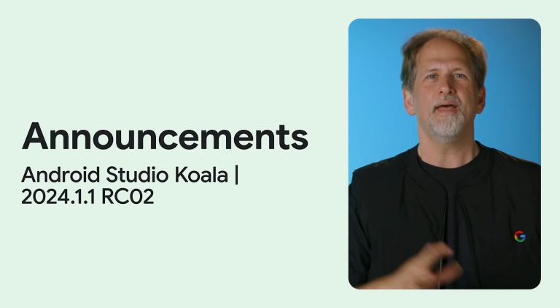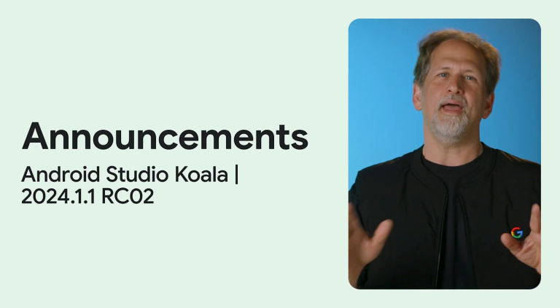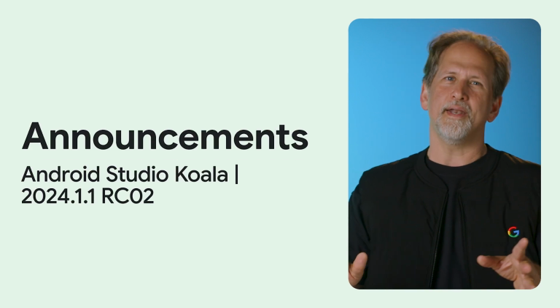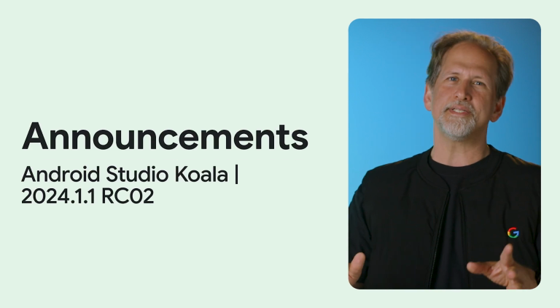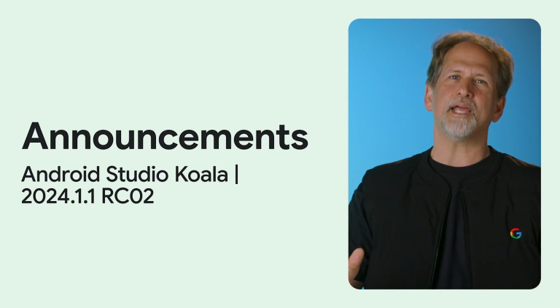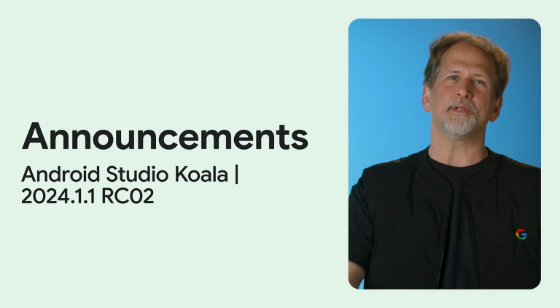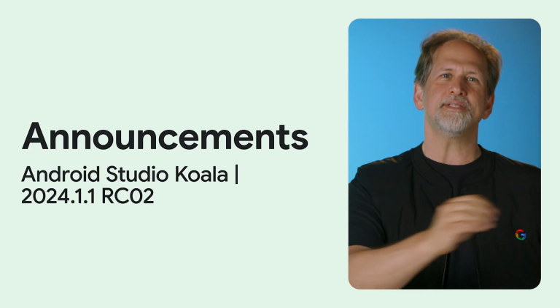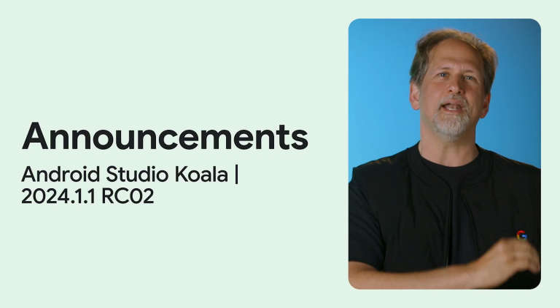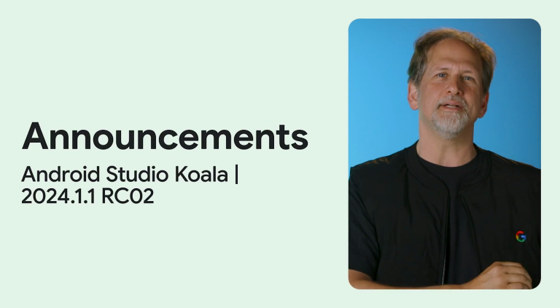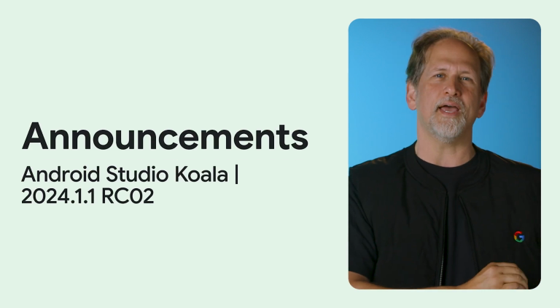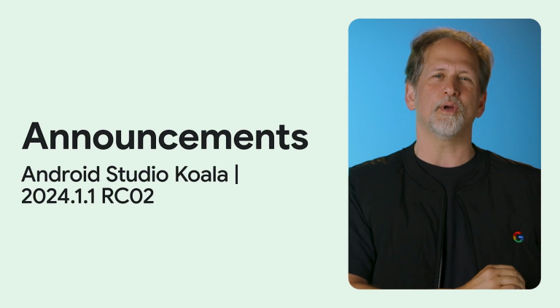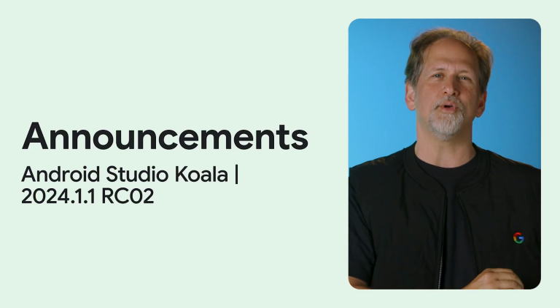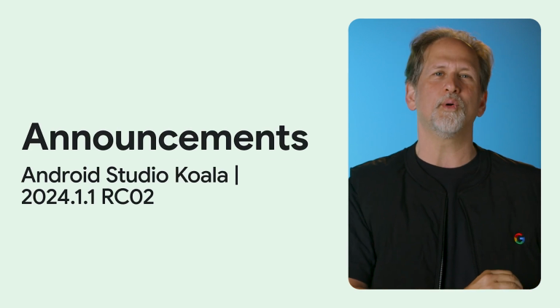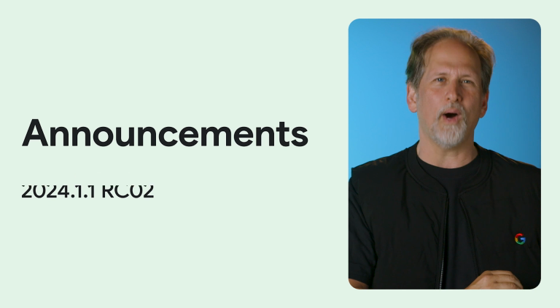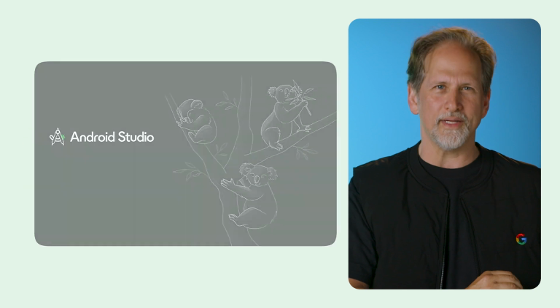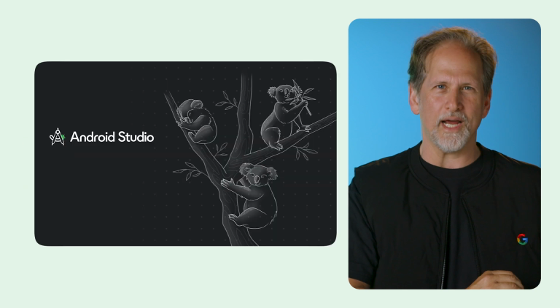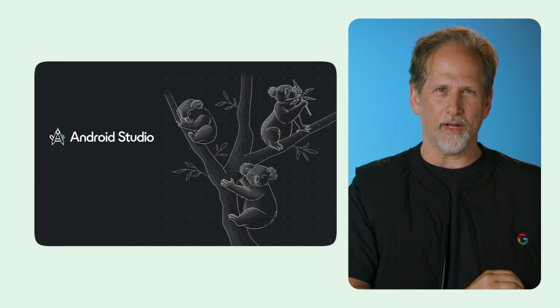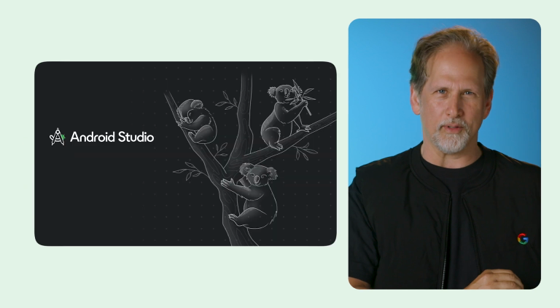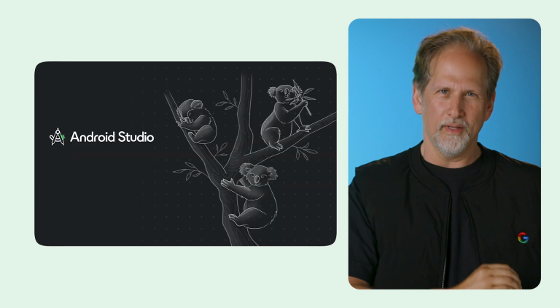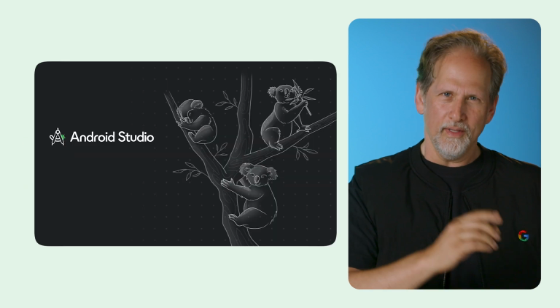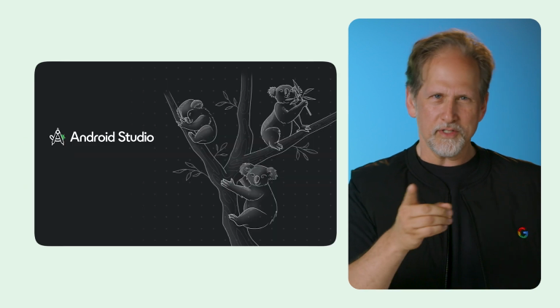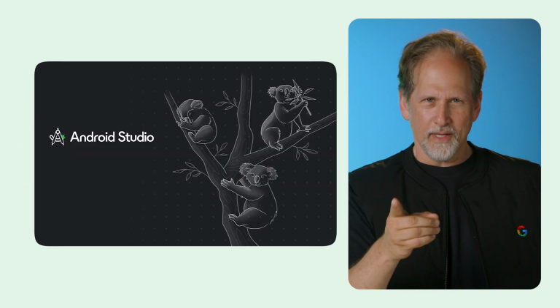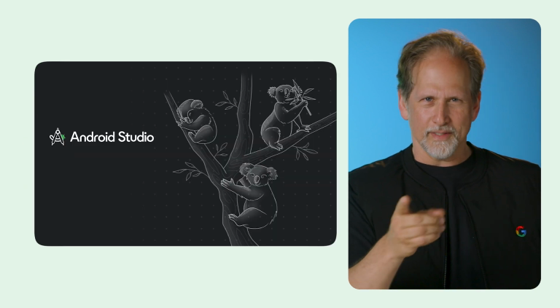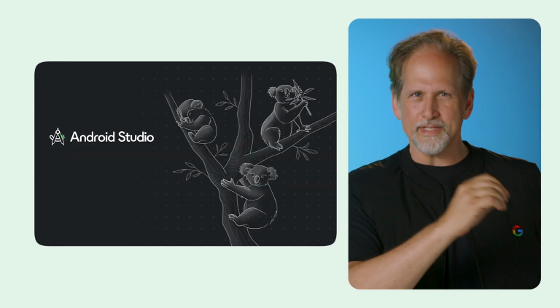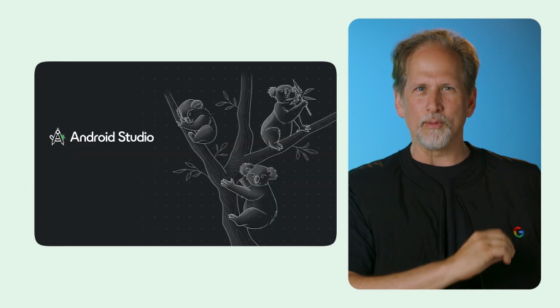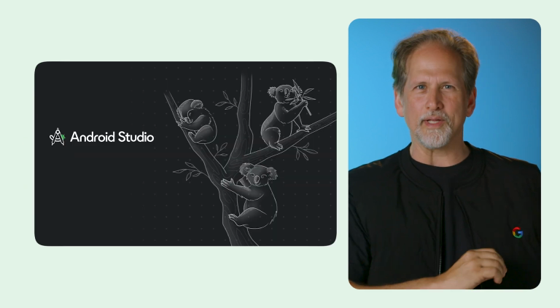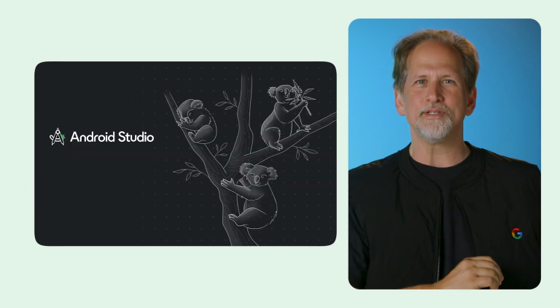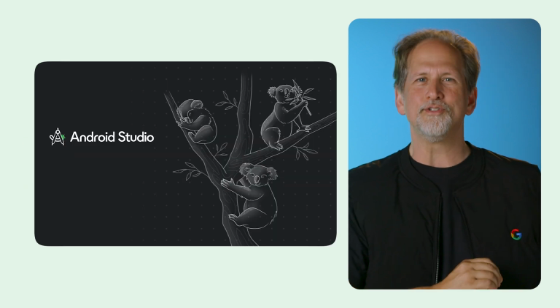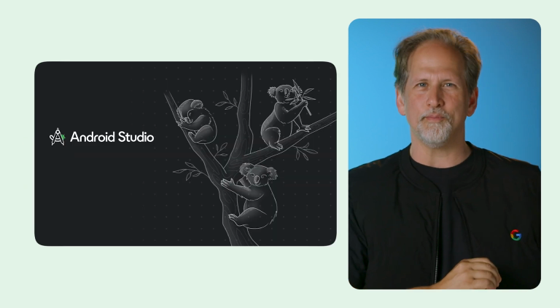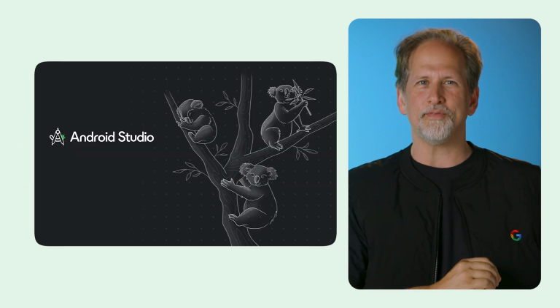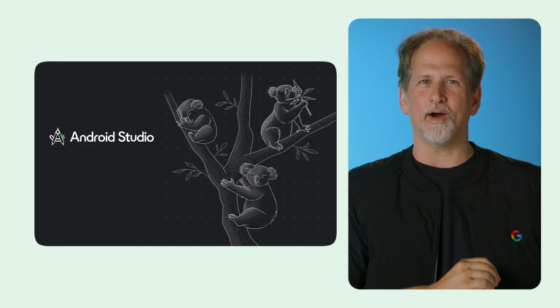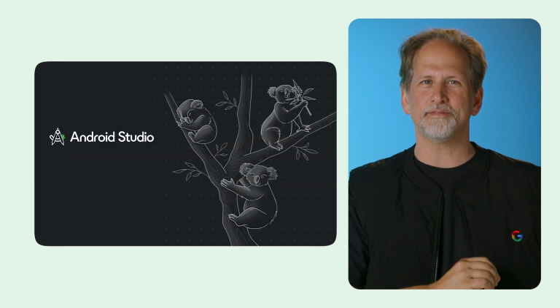The second release candidate of Android Studio Koala is now available, which means that a stable release shouldn't be far off.